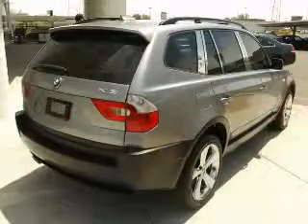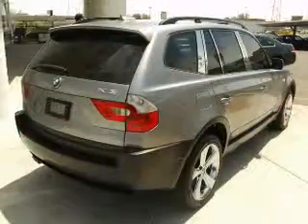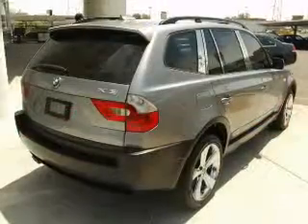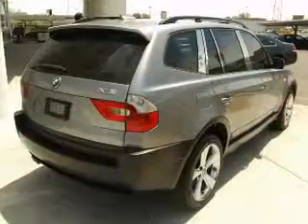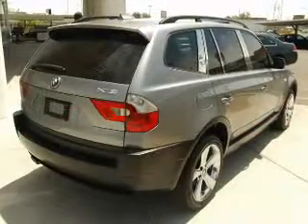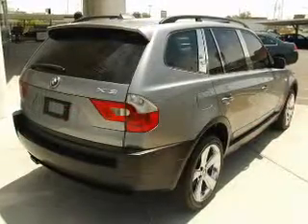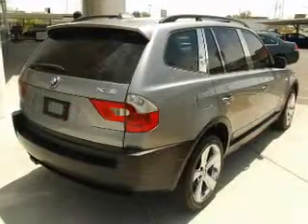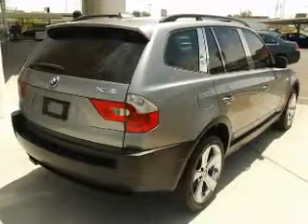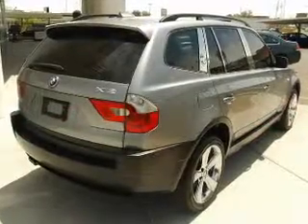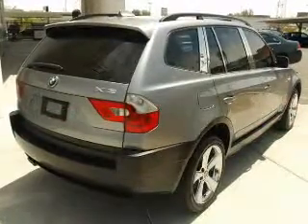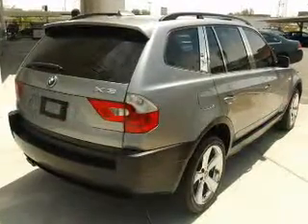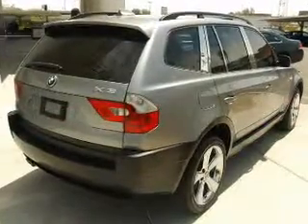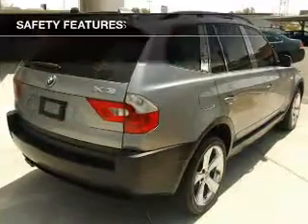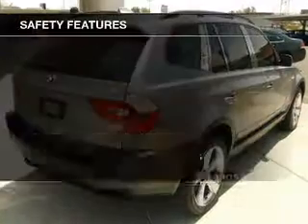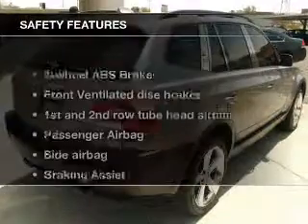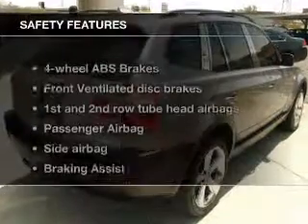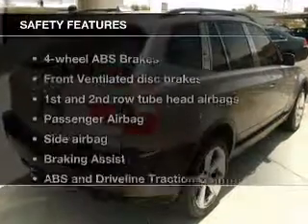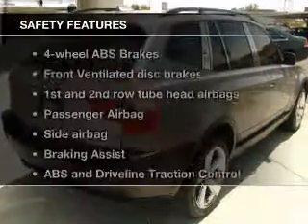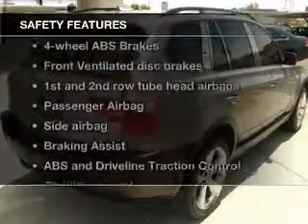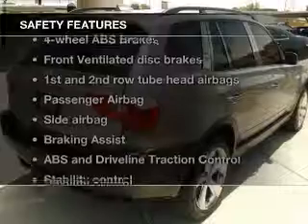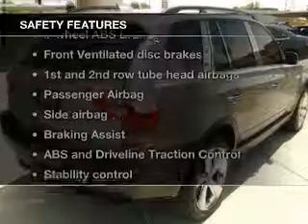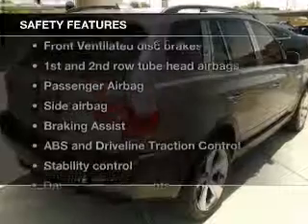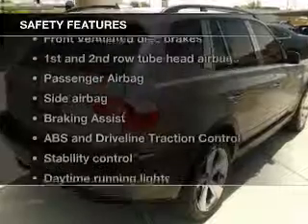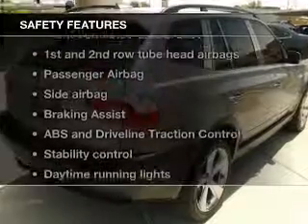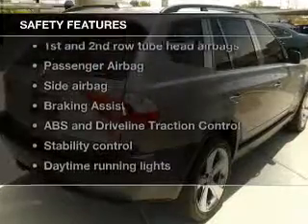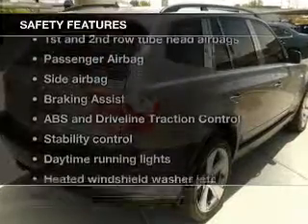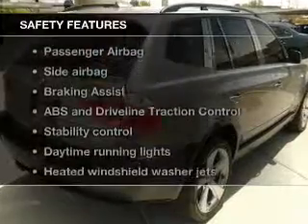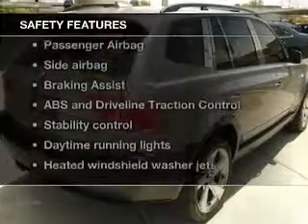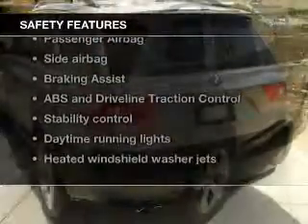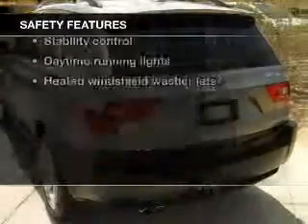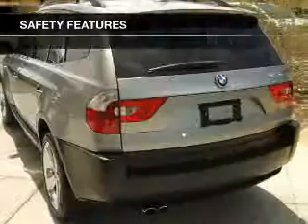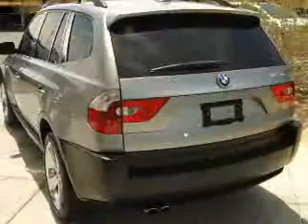Power mirrors, power steering, and for your peace of mind, the following safety equipment is included.